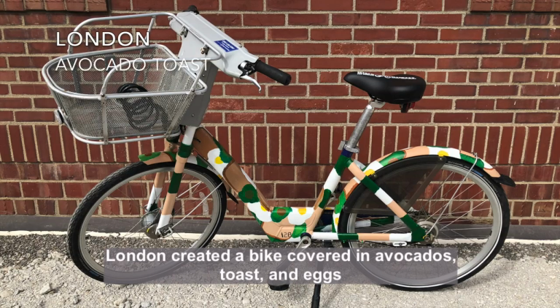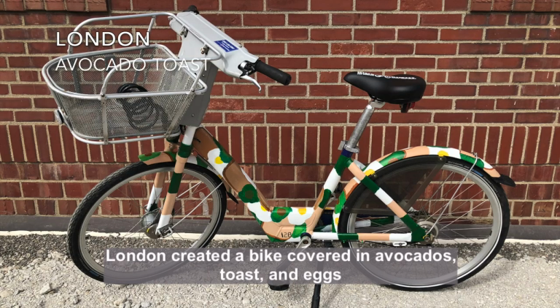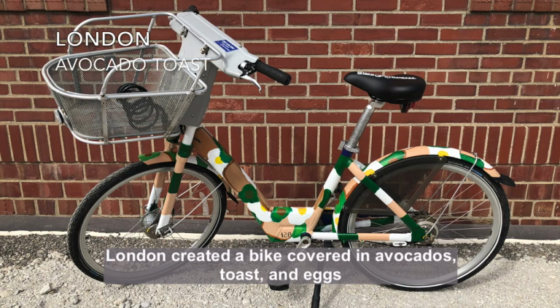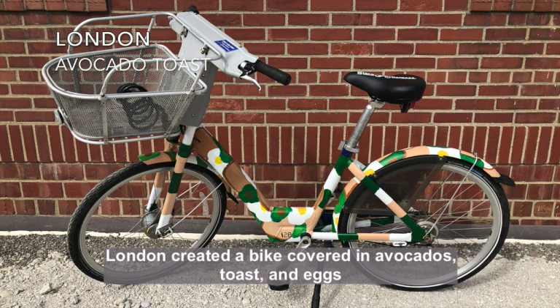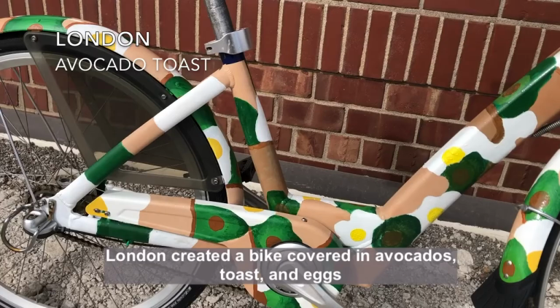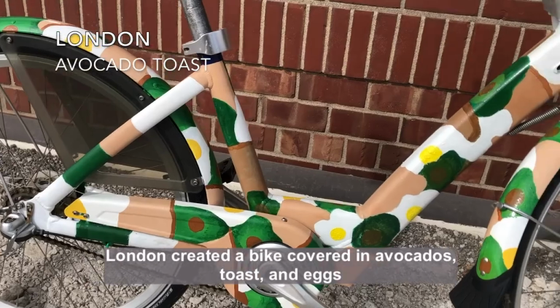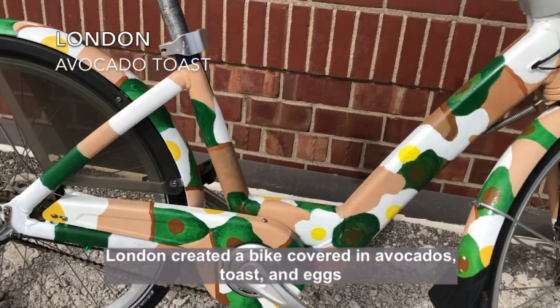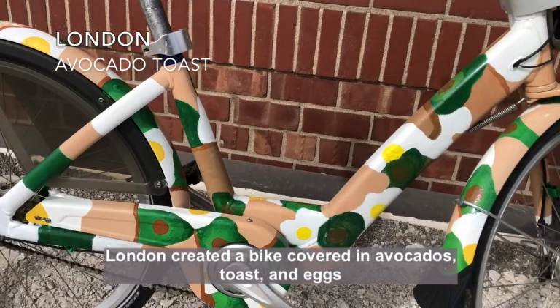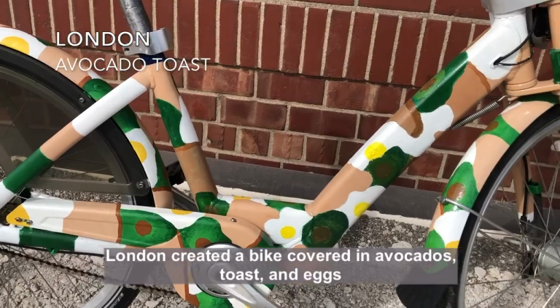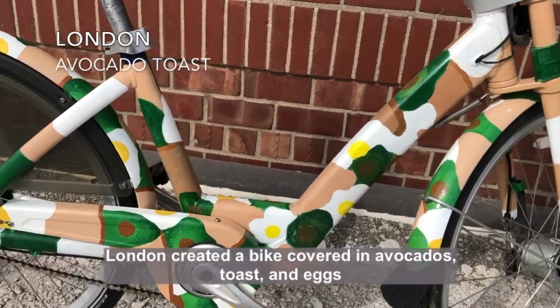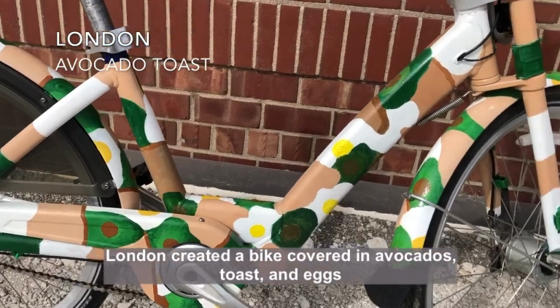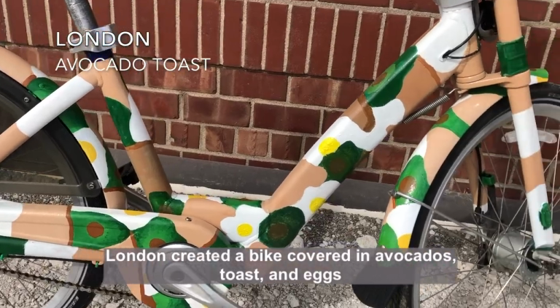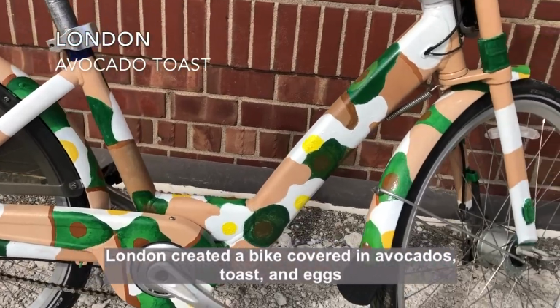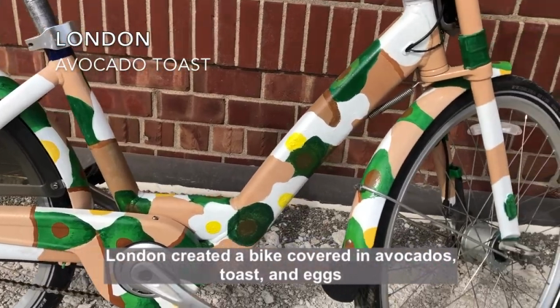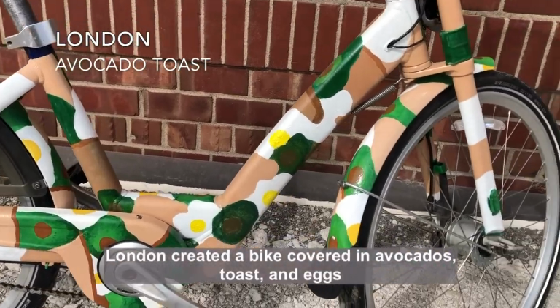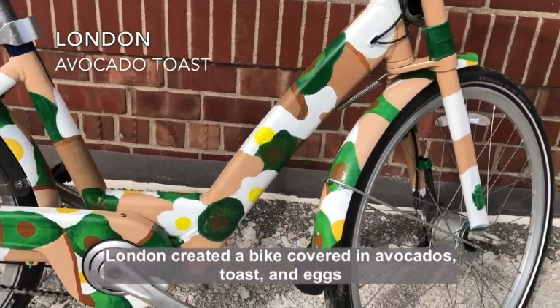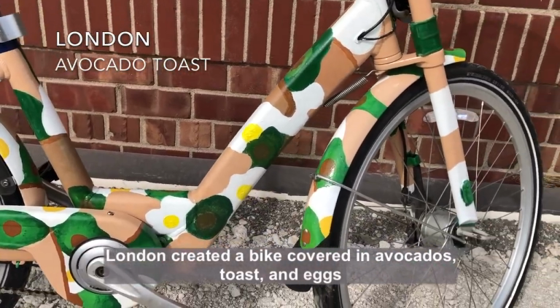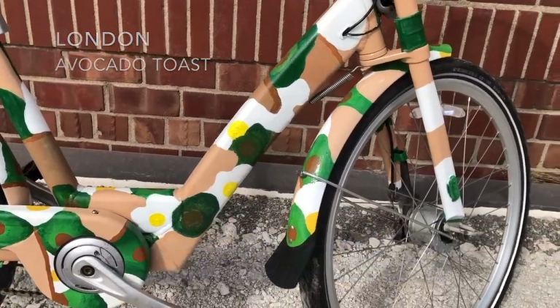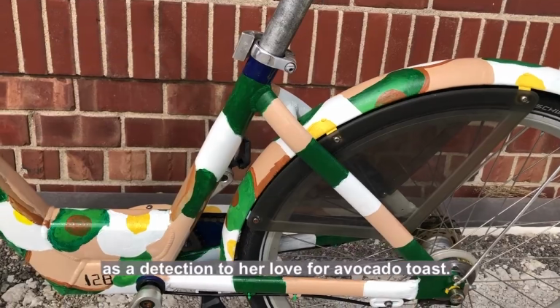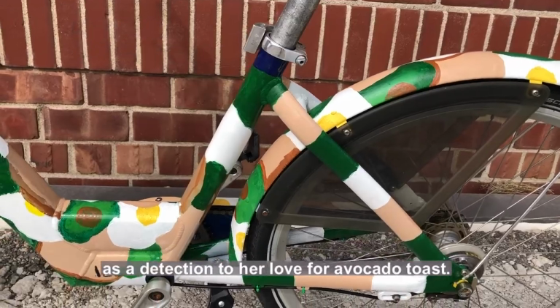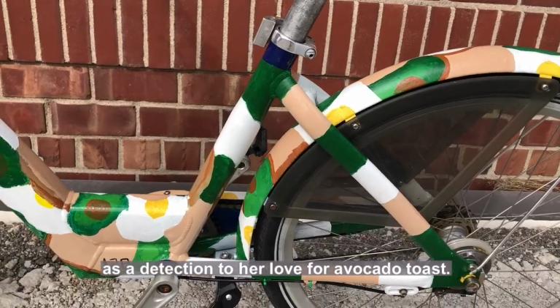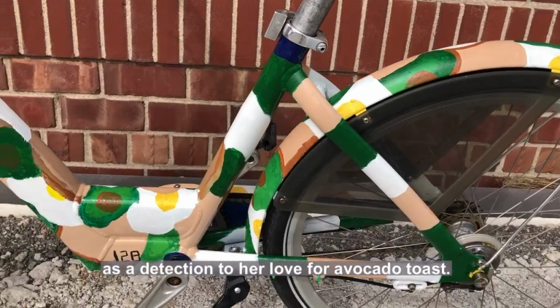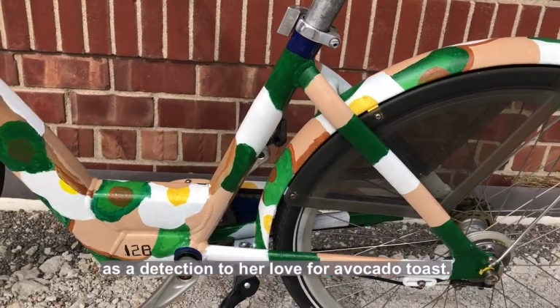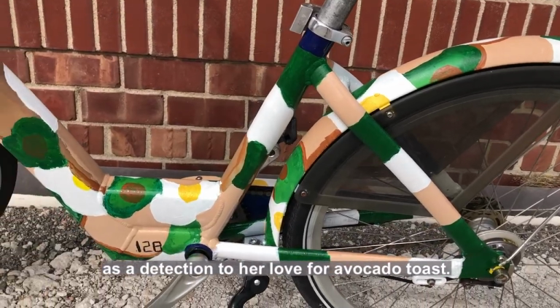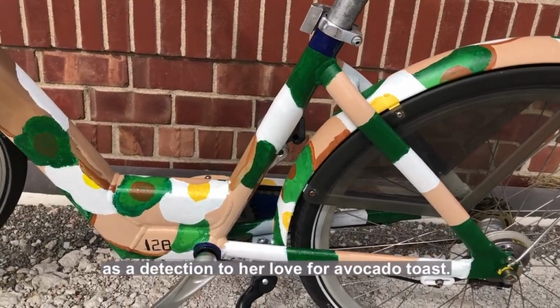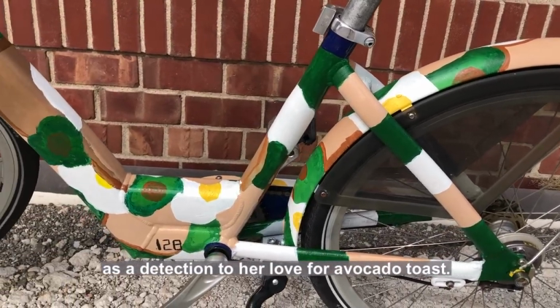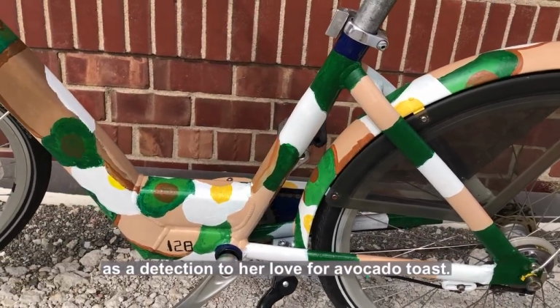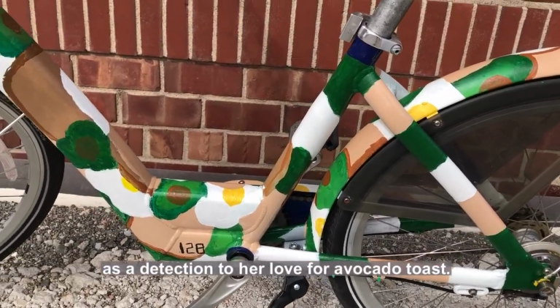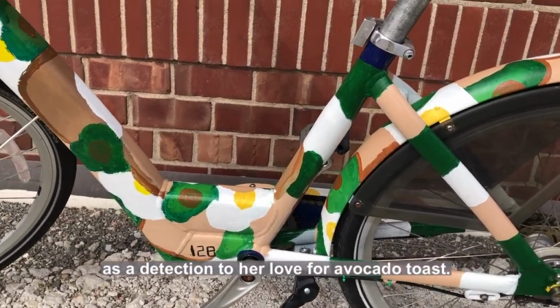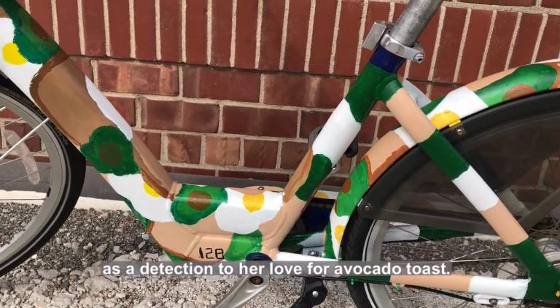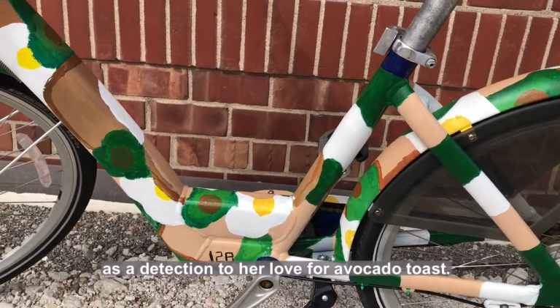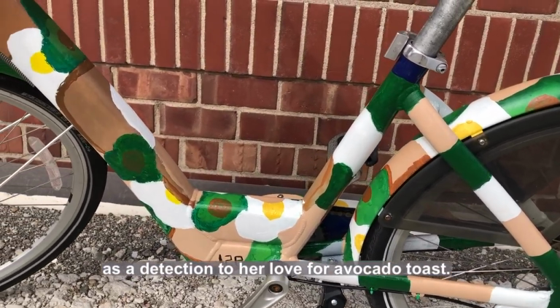London created a bike covered in avocados, toast, and eggs as a dedication to her love for avocado toast.